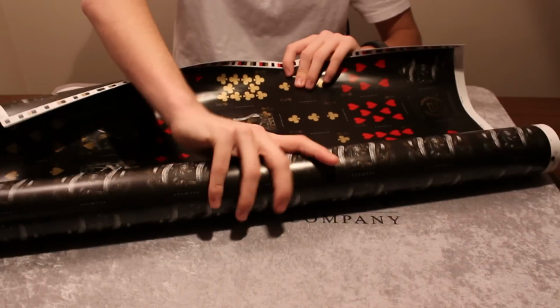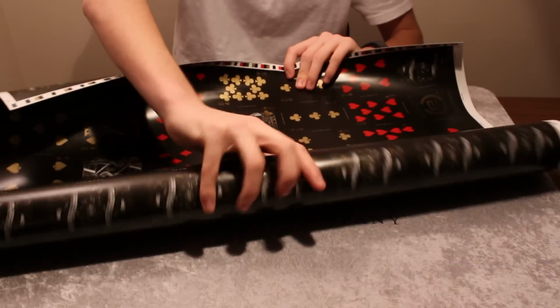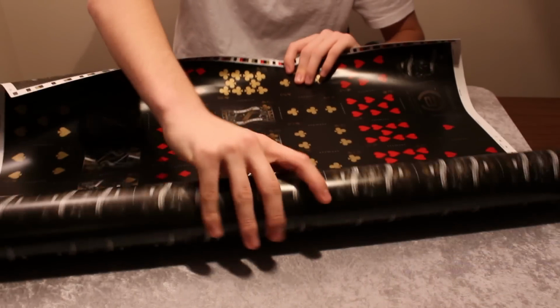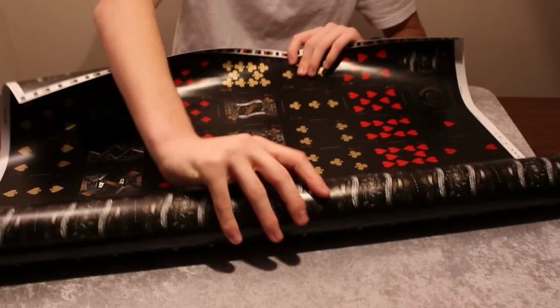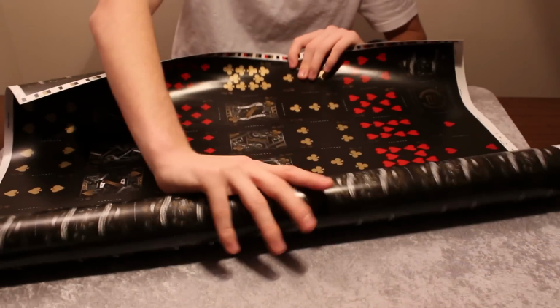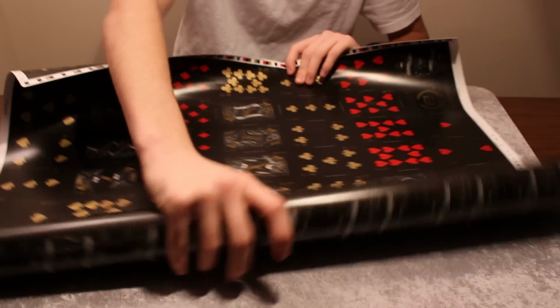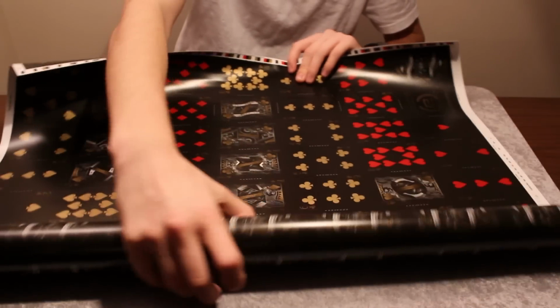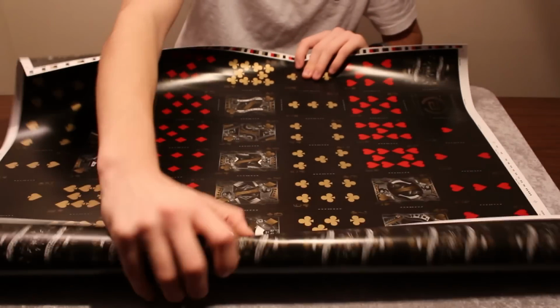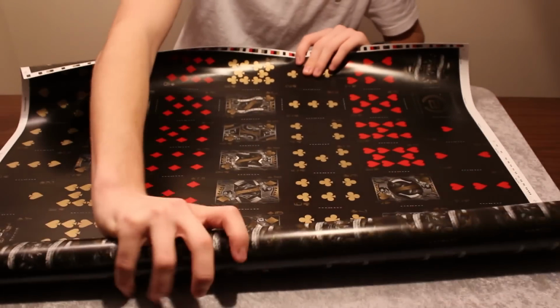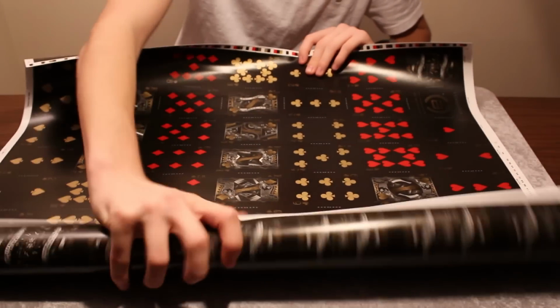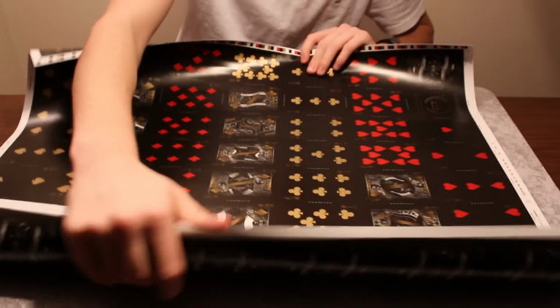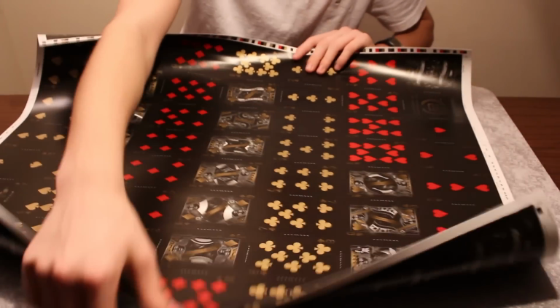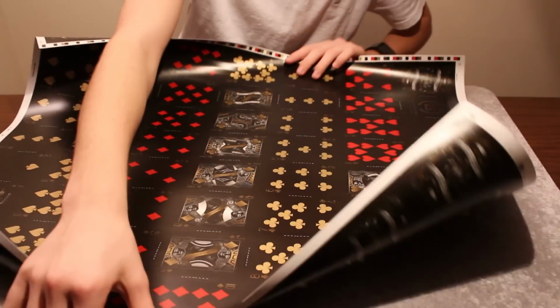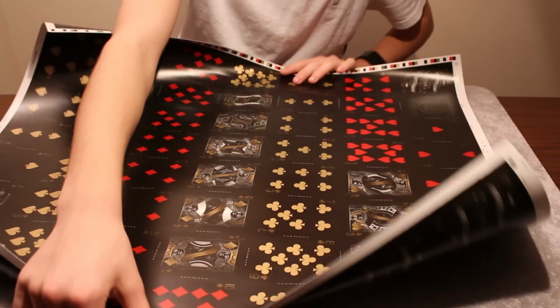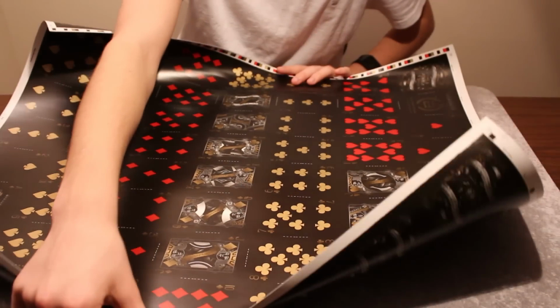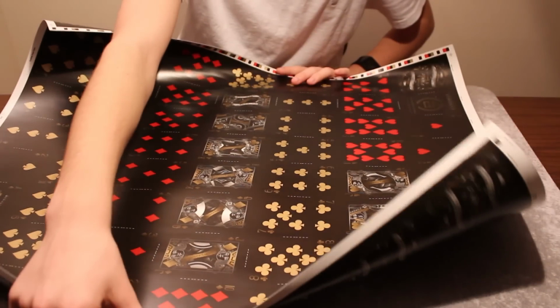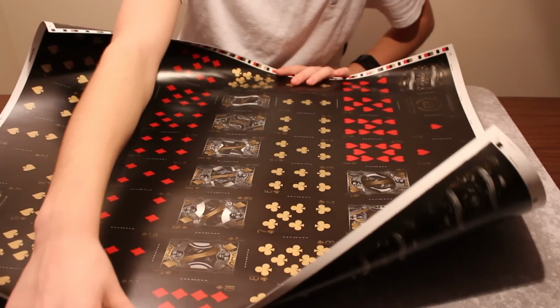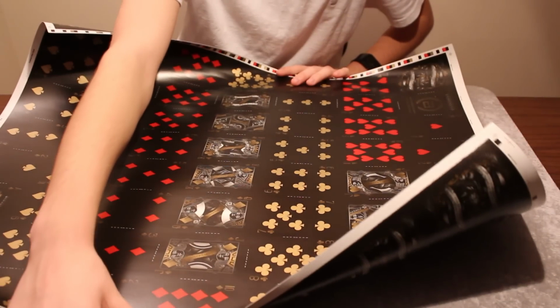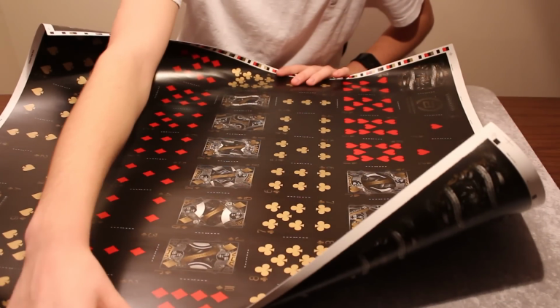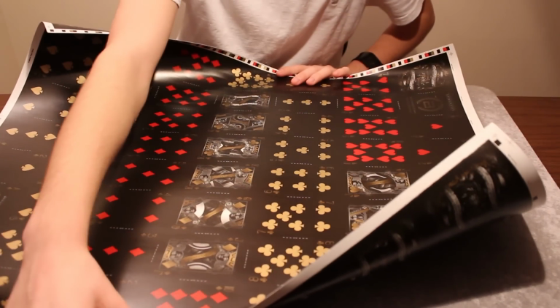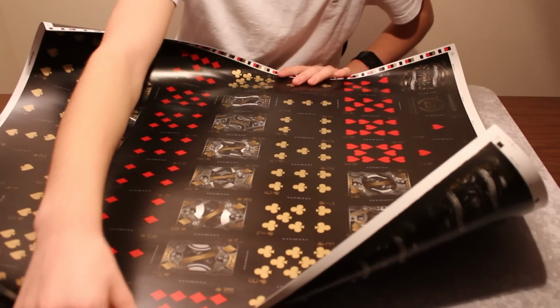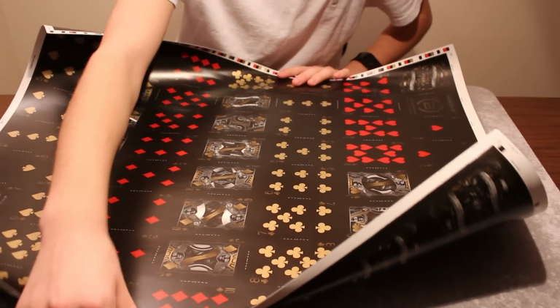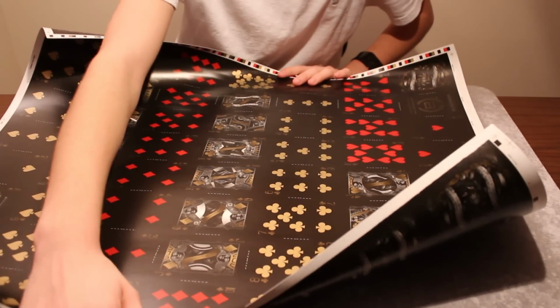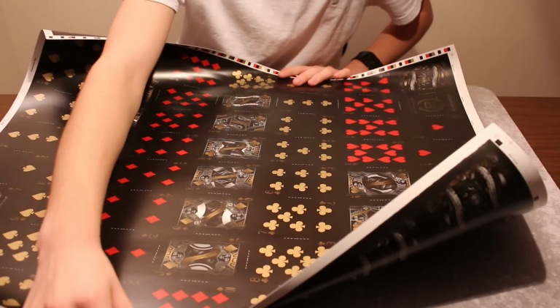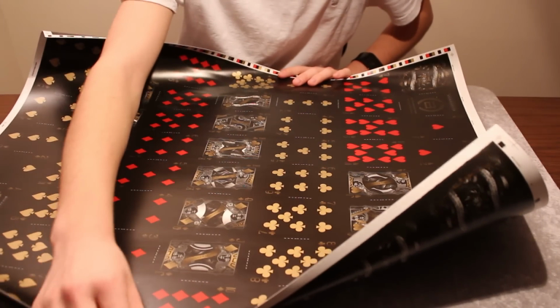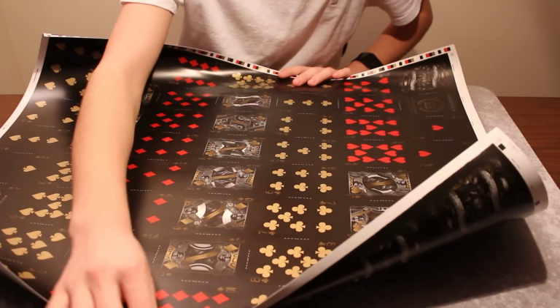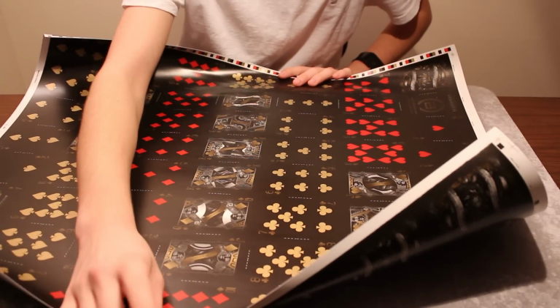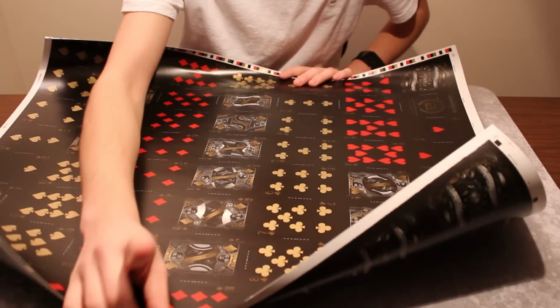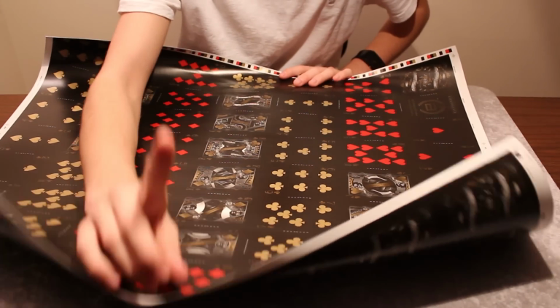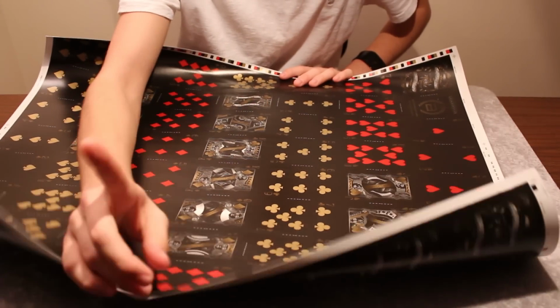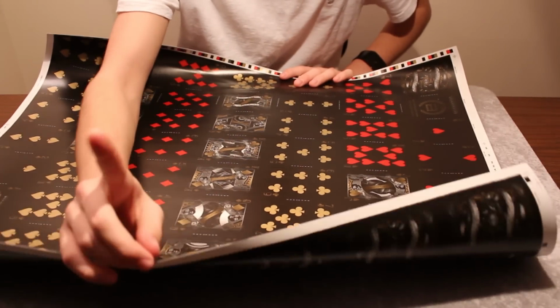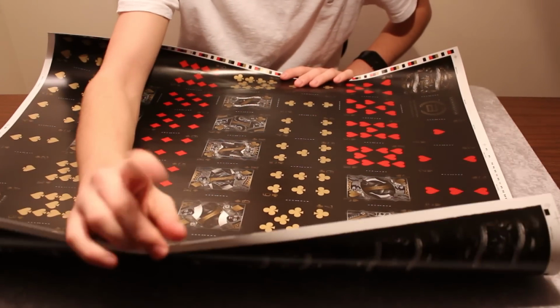Thank you guys so much for watching this unboxing of the gold arcane uncut sheet from Illusionist. Remember to comment, rate, and subscribe.